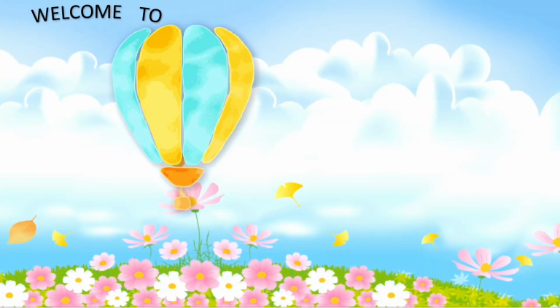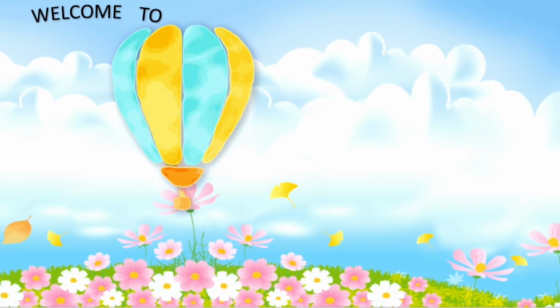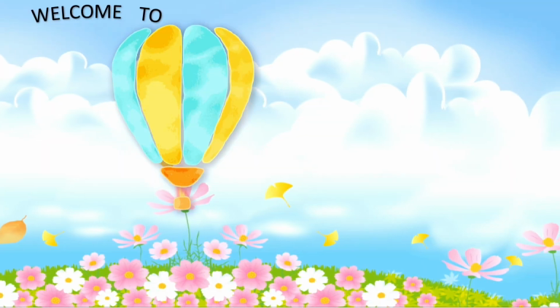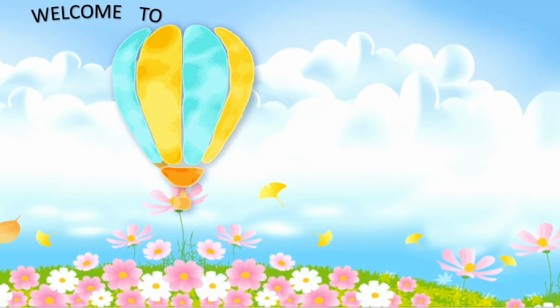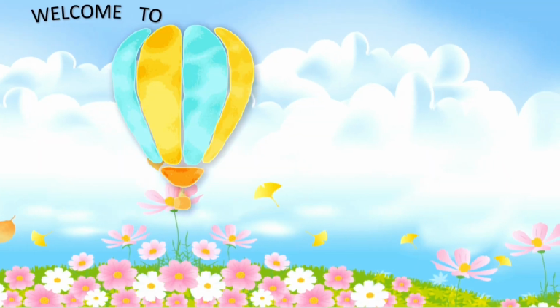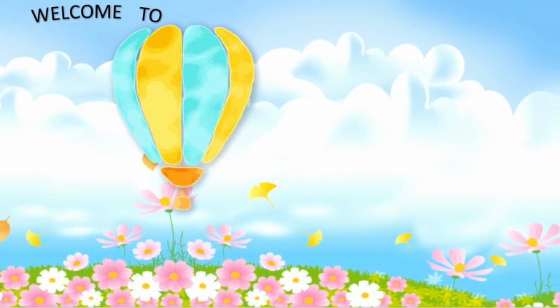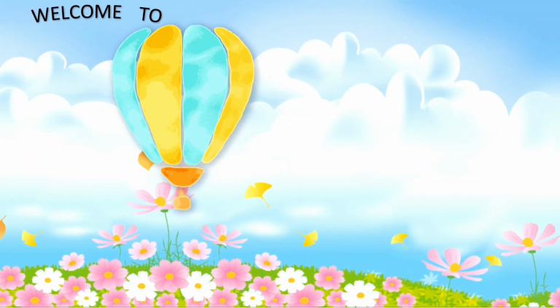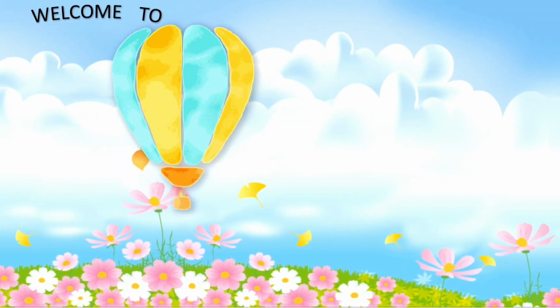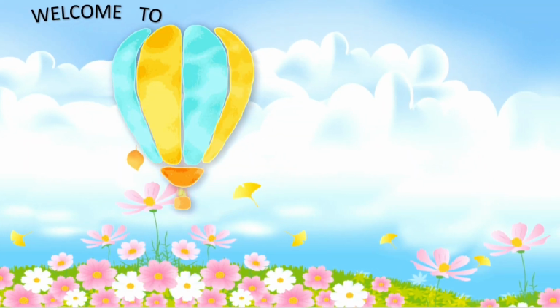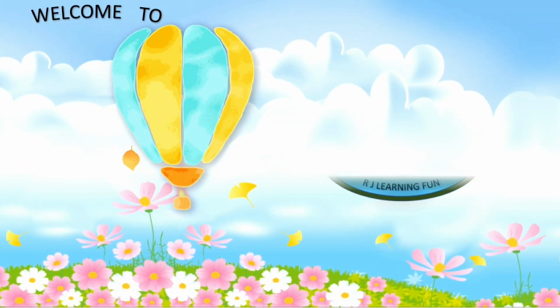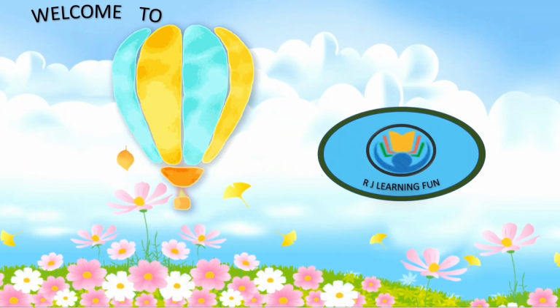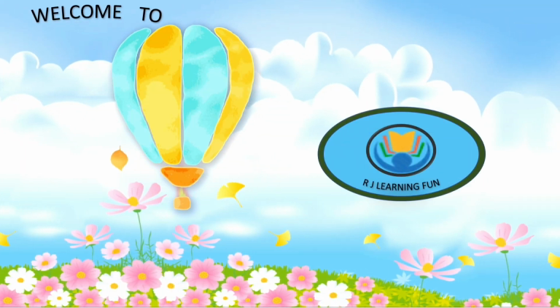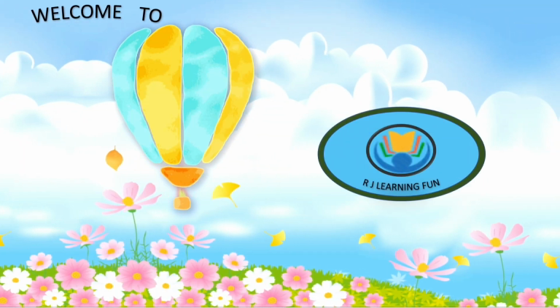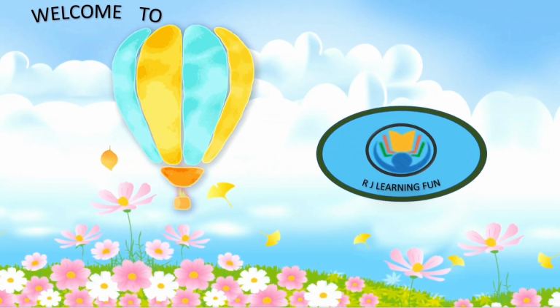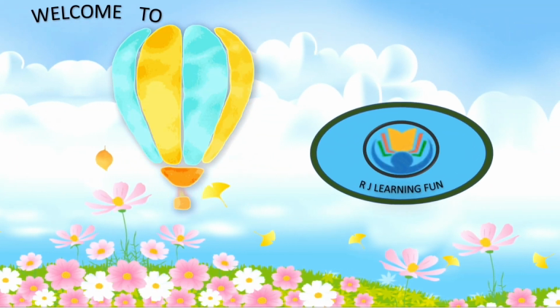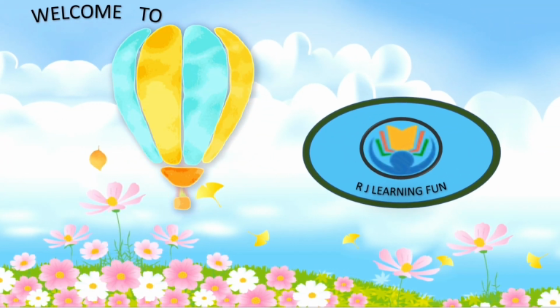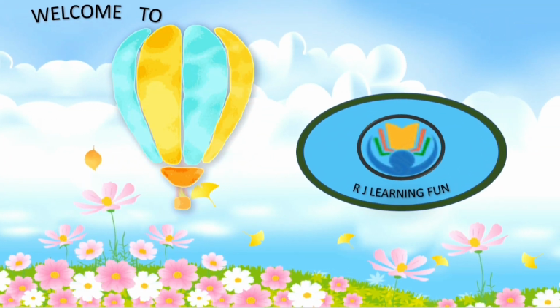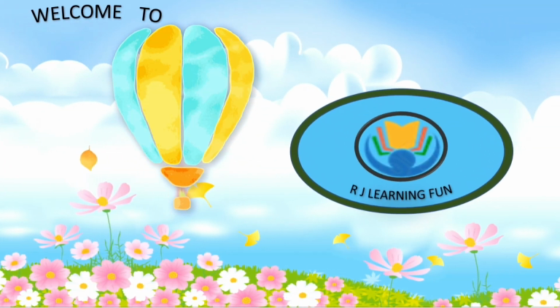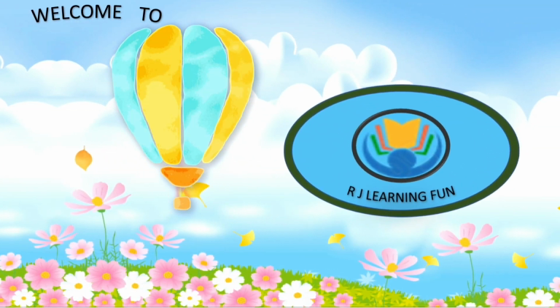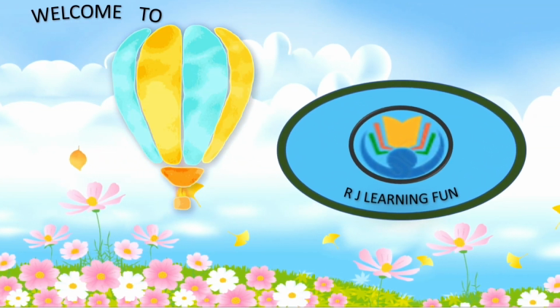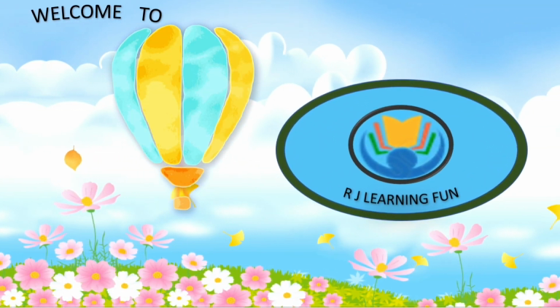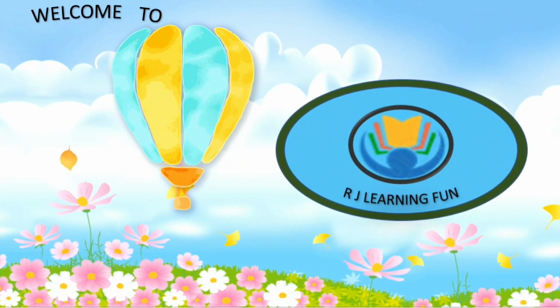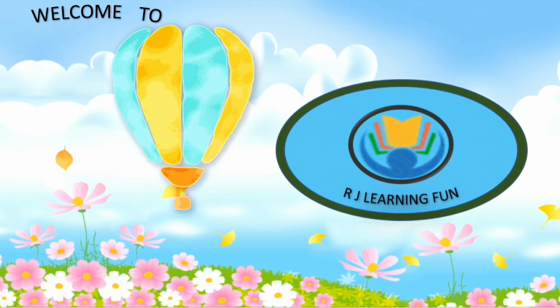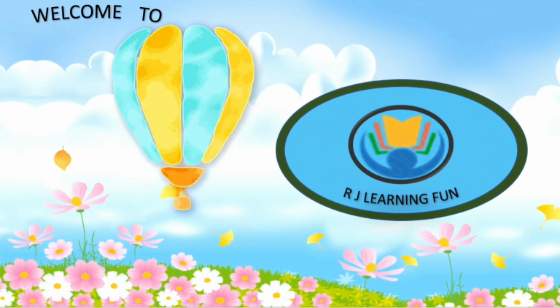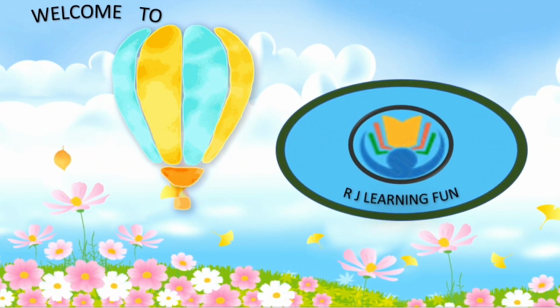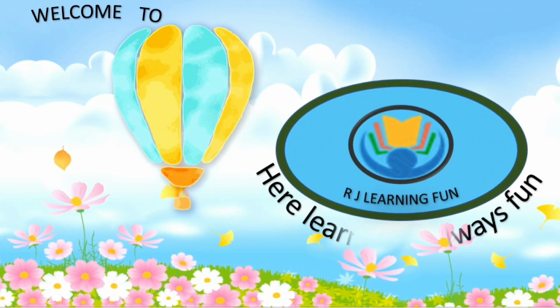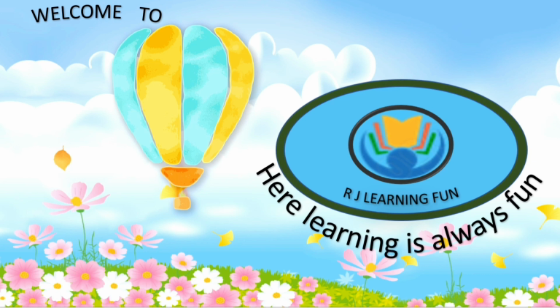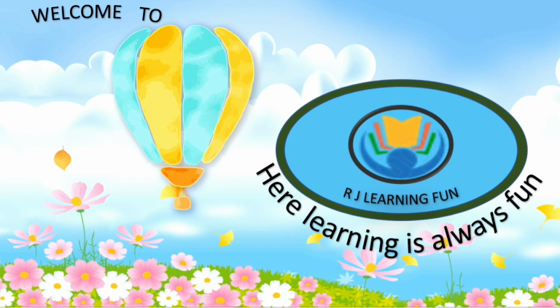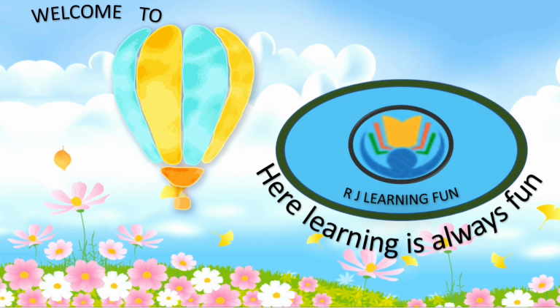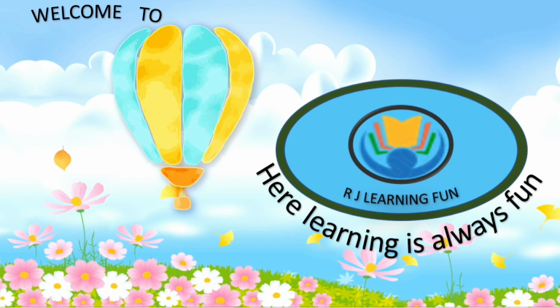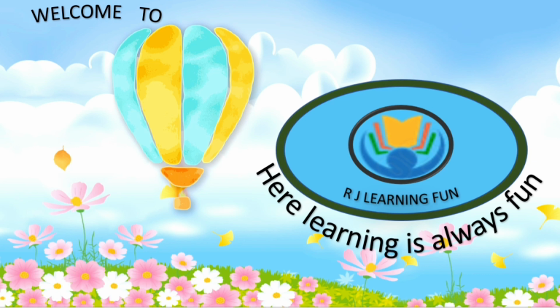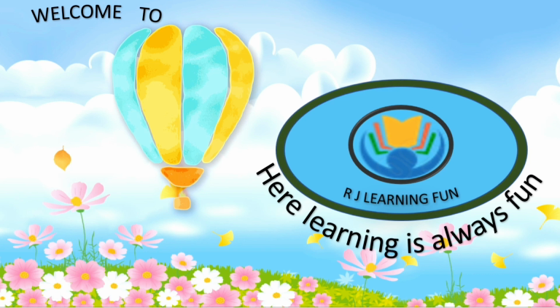Hello everyone. Welcome to RJ Learning Fun. Here, learning is always fun.